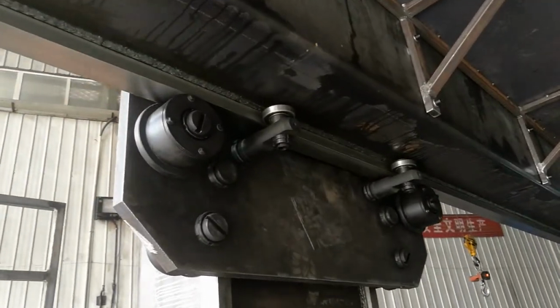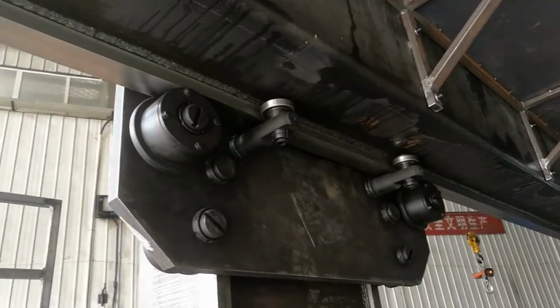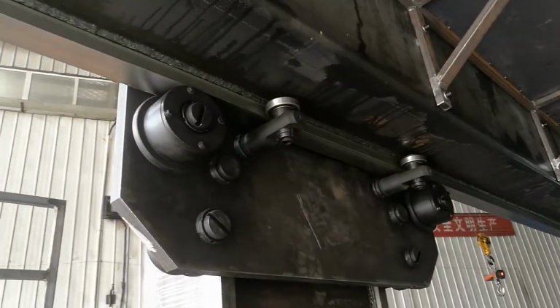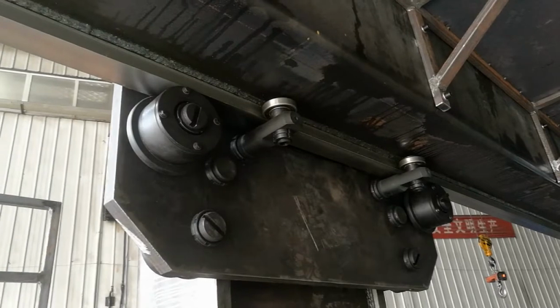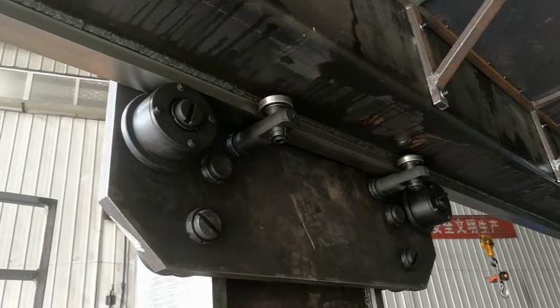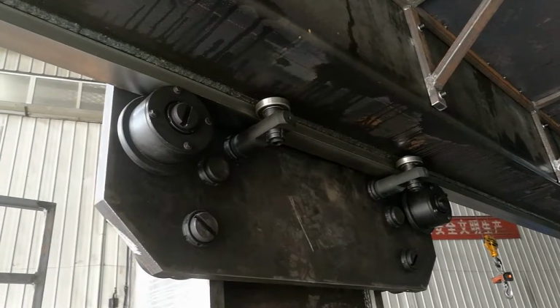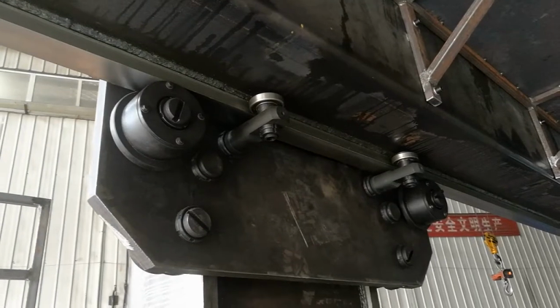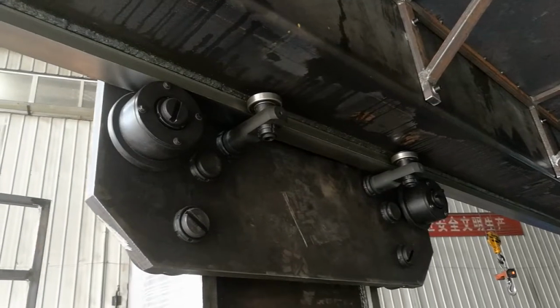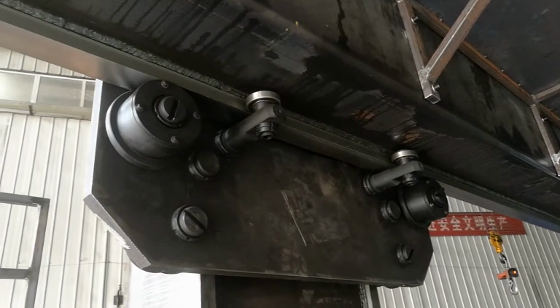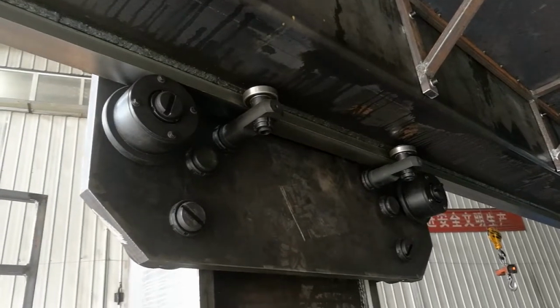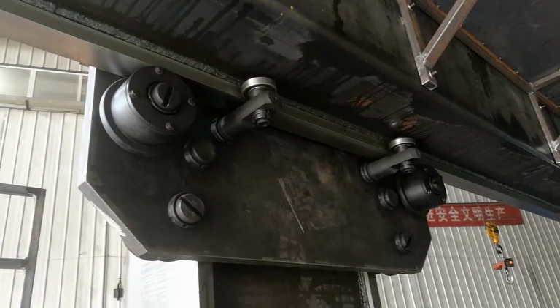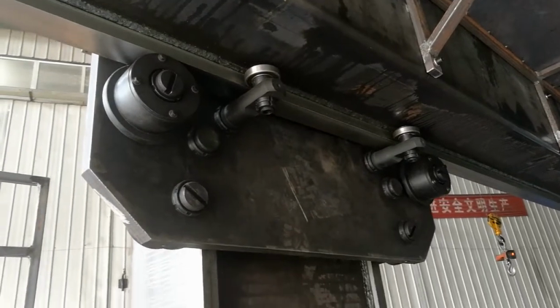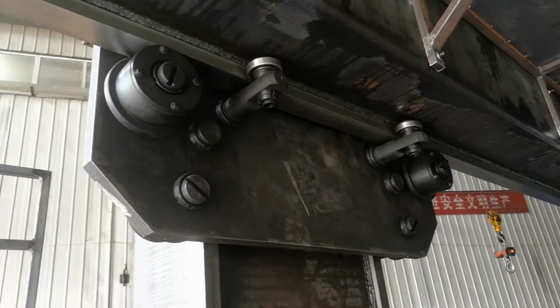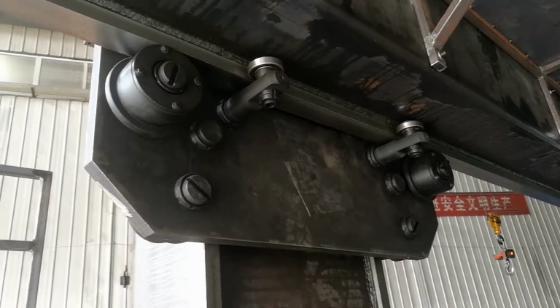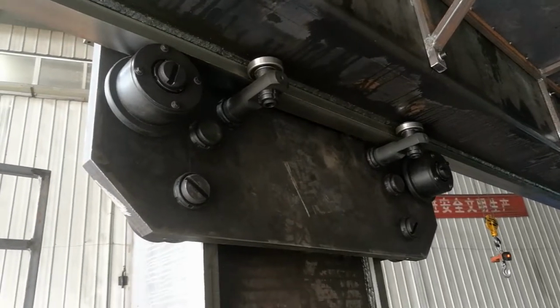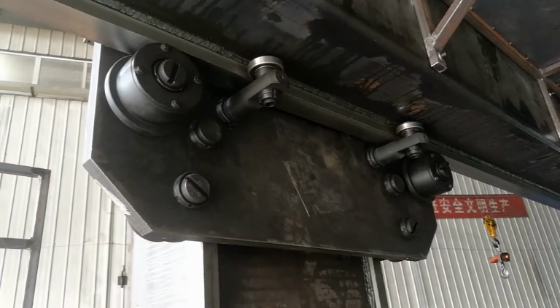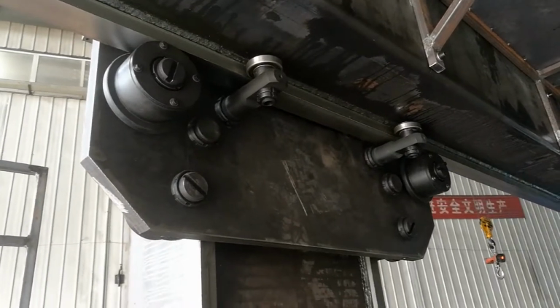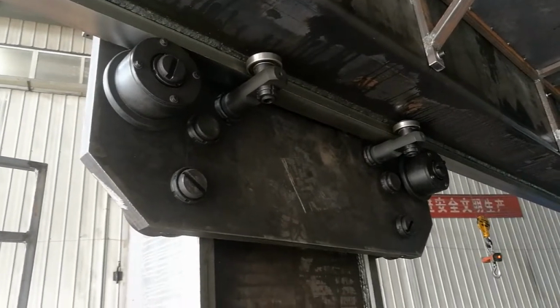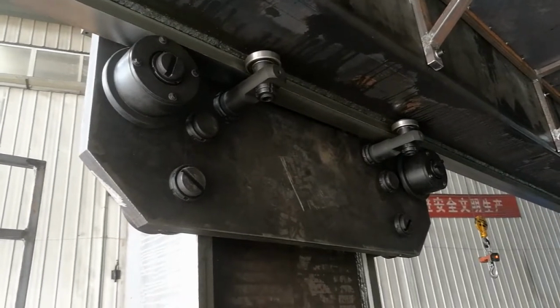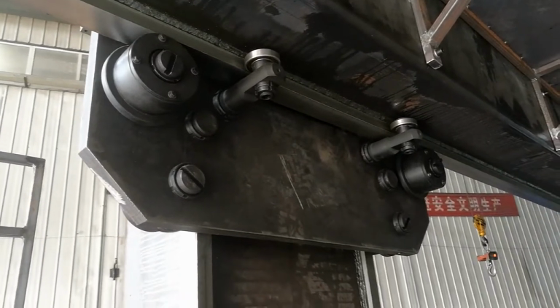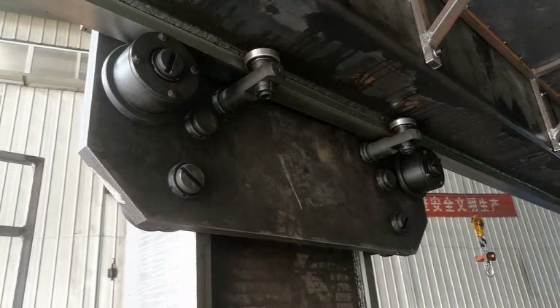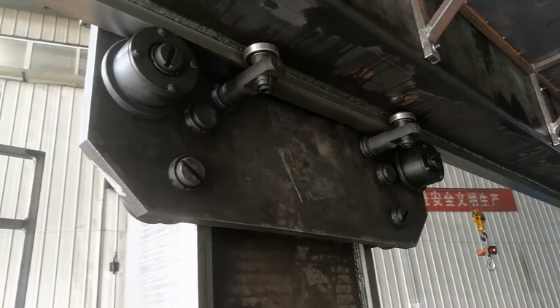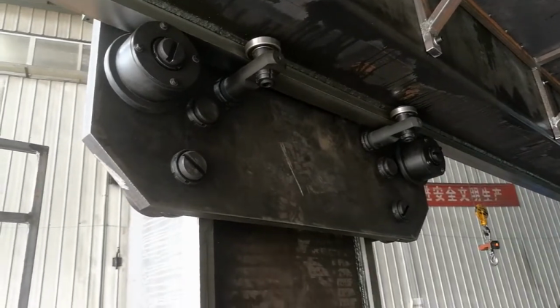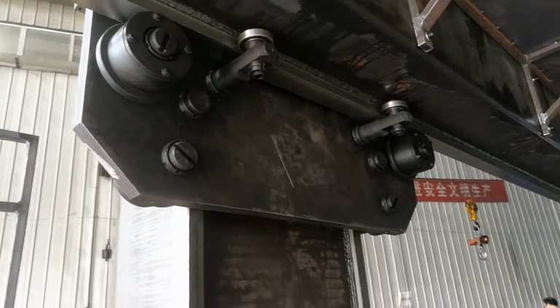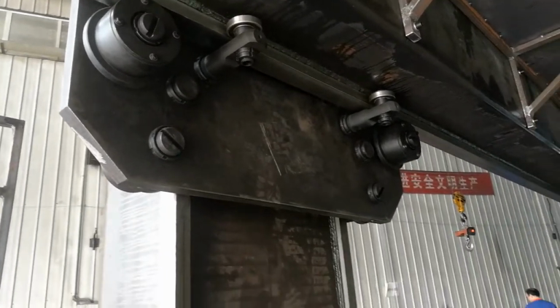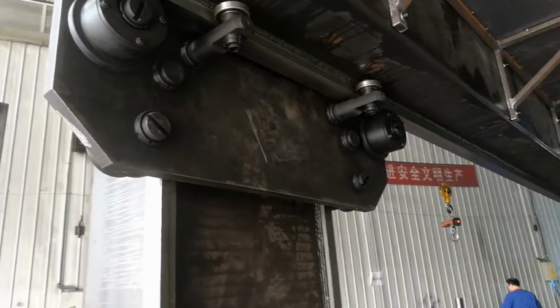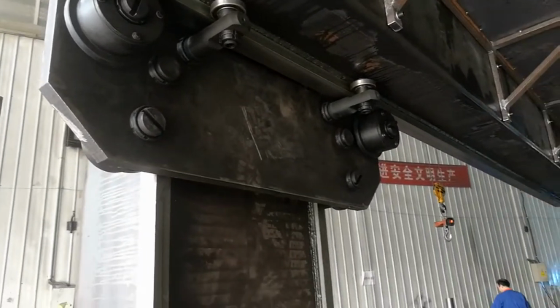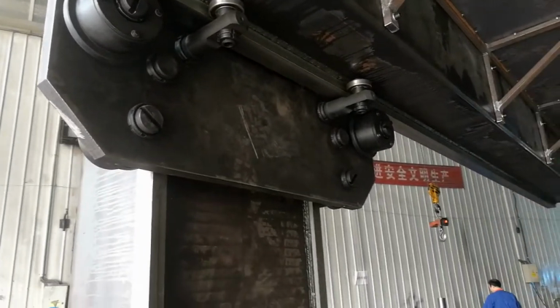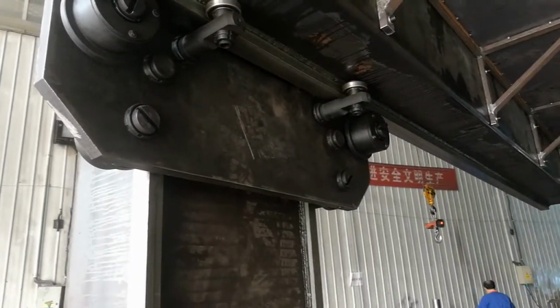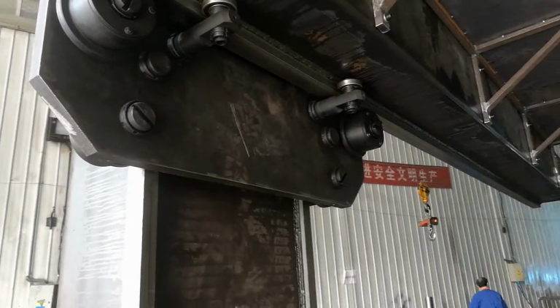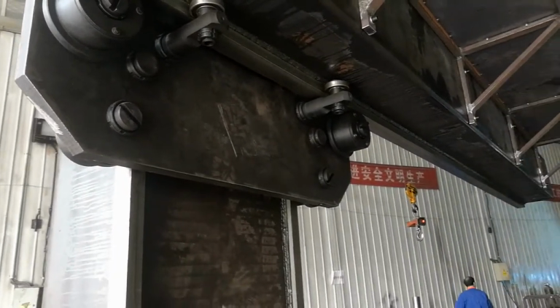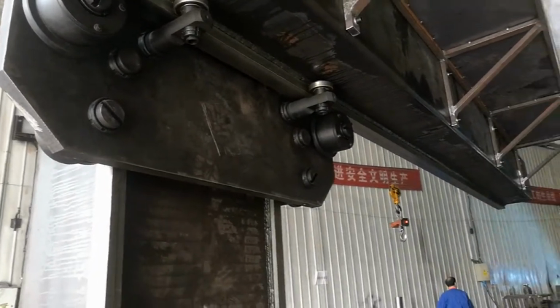This is the carriage — you can also call it a saddle or a slide.